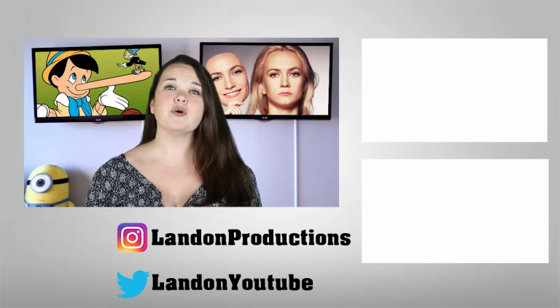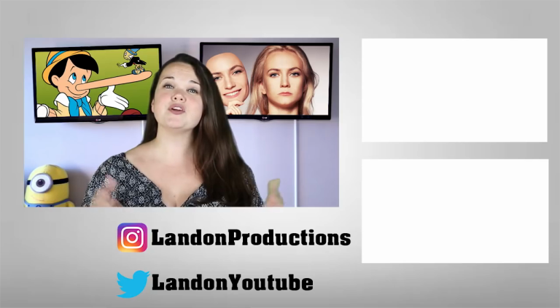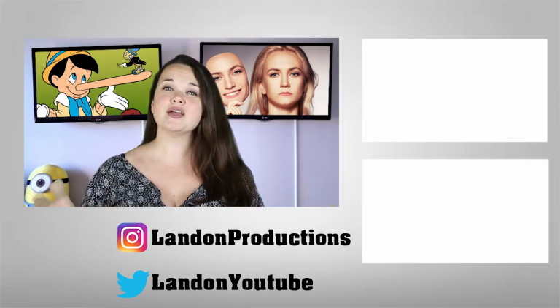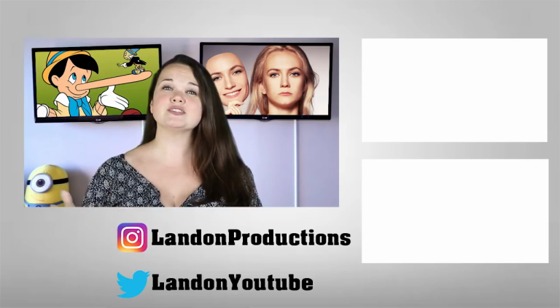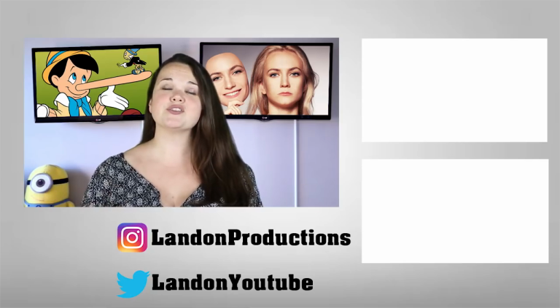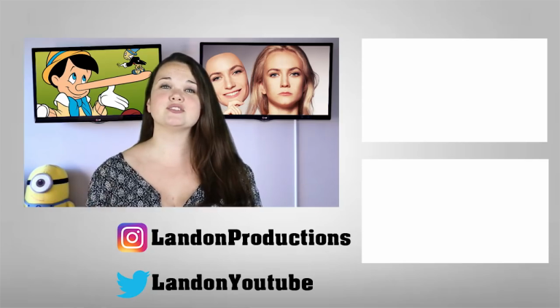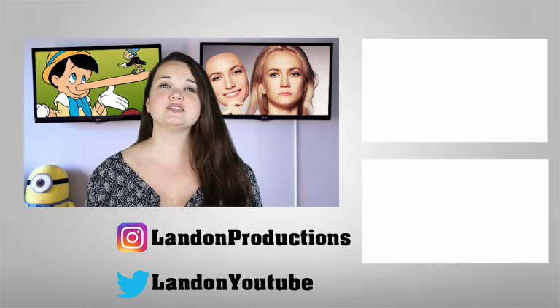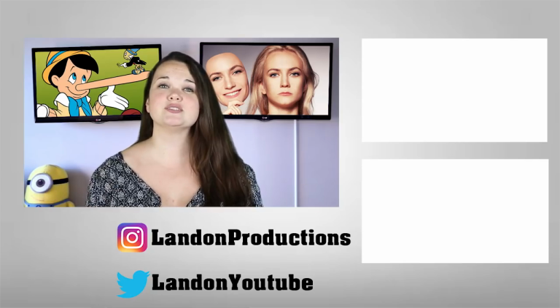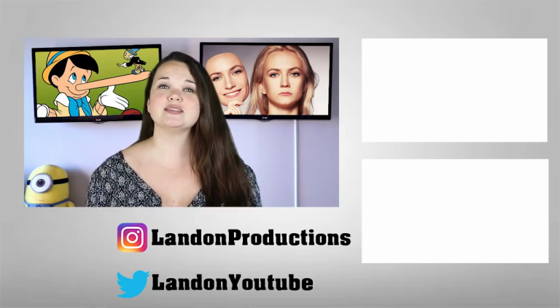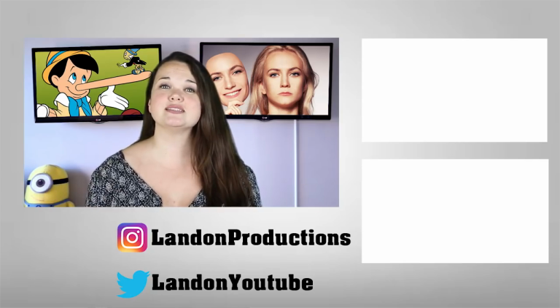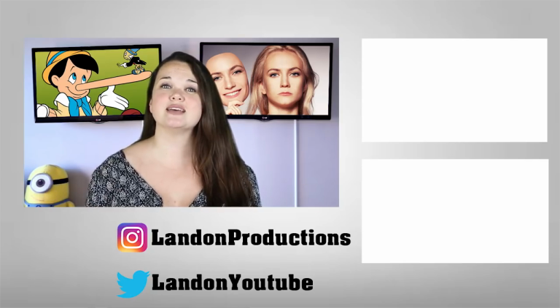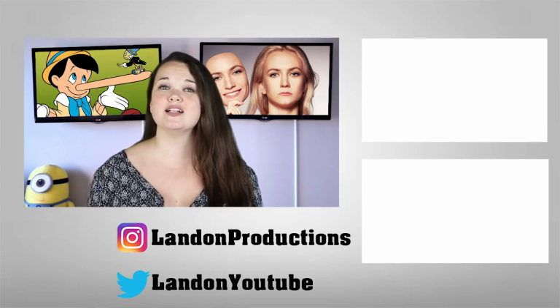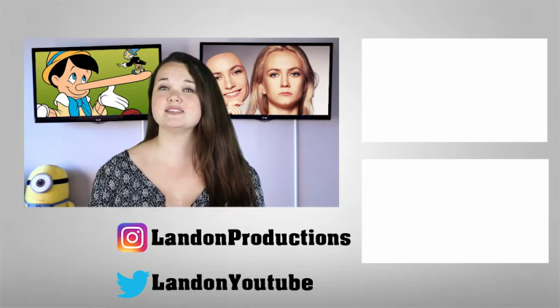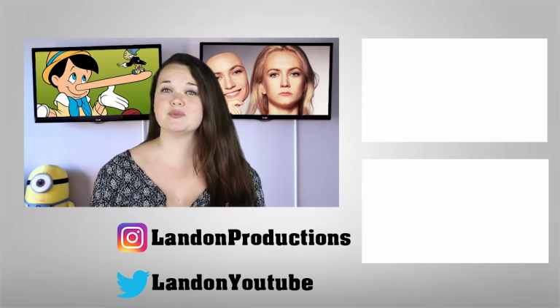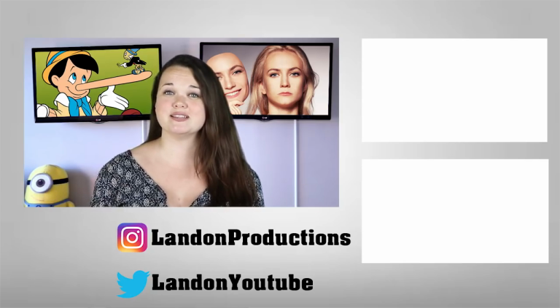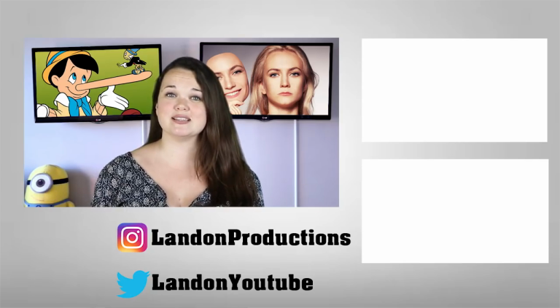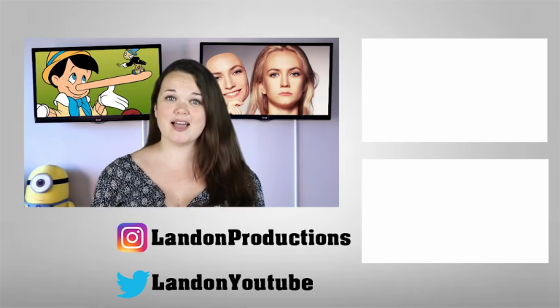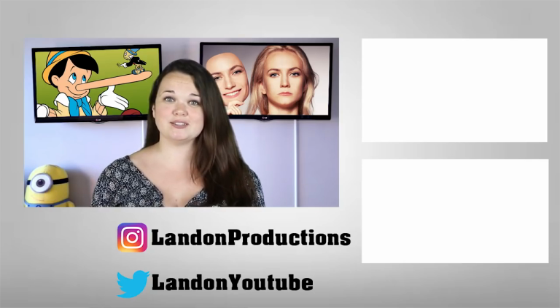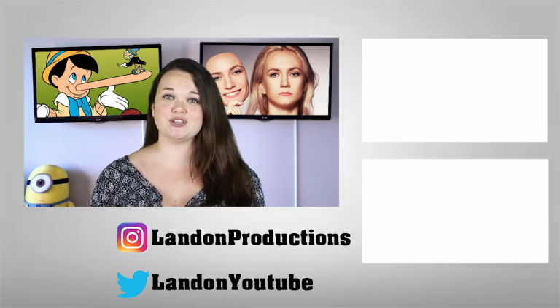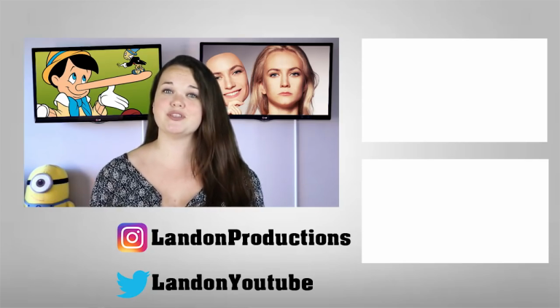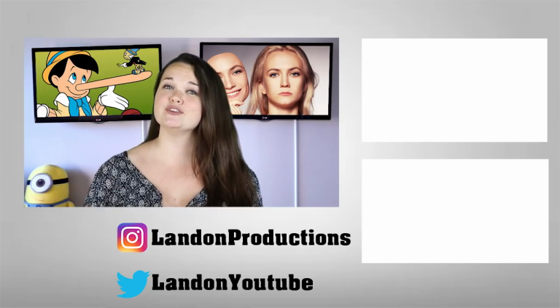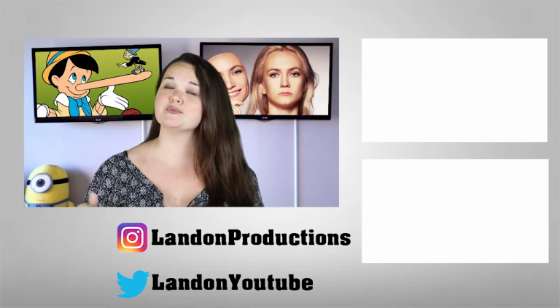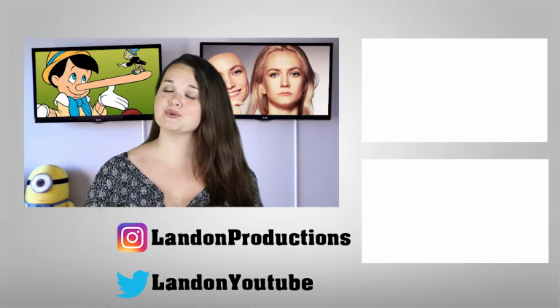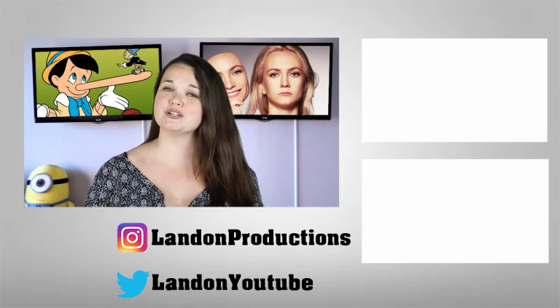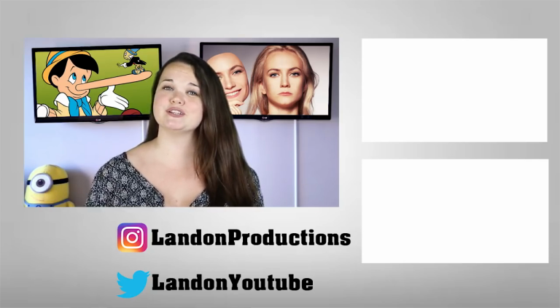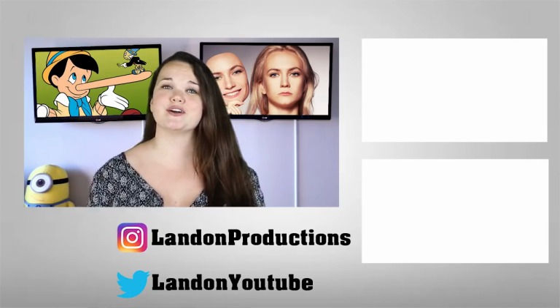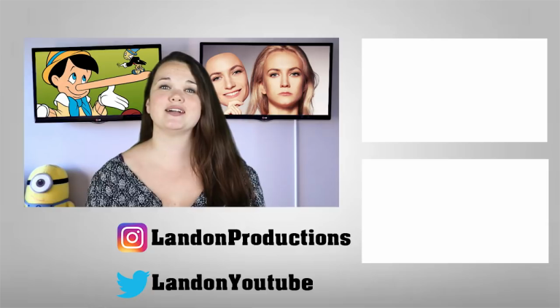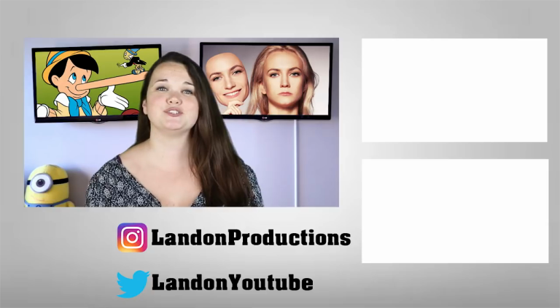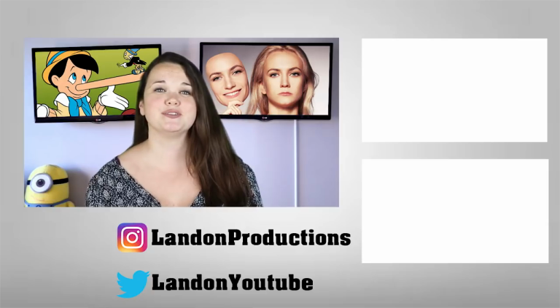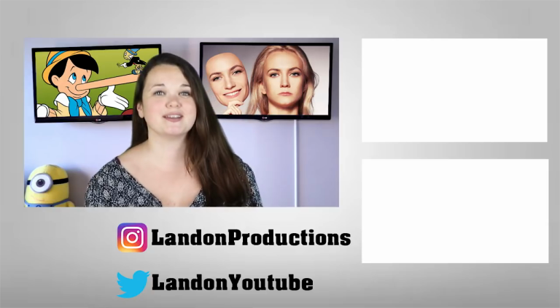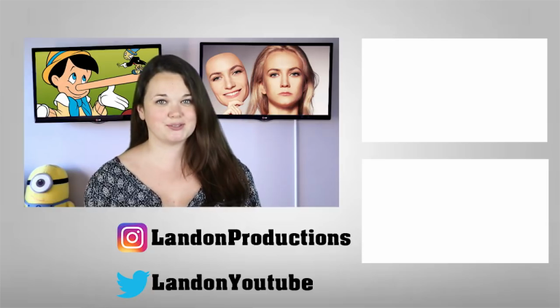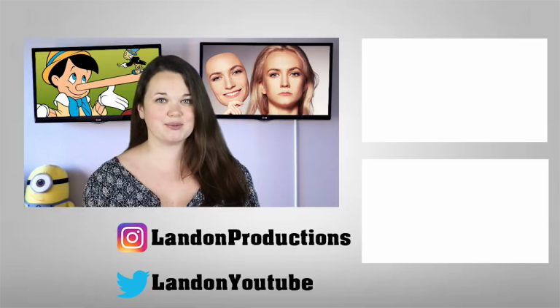Well there you guys go, that's our 6 ways to tell if someone is lying to you. Thank you so much for watching and I'll catch you in the next one.